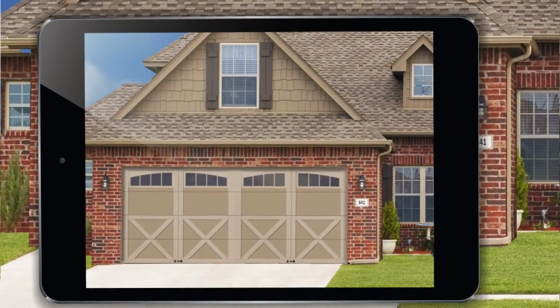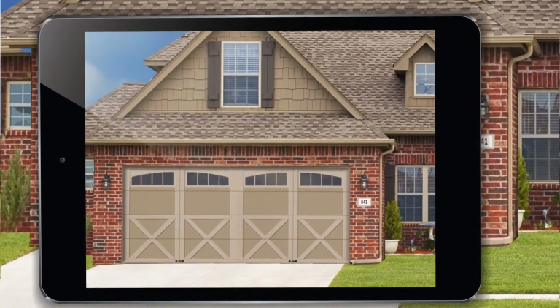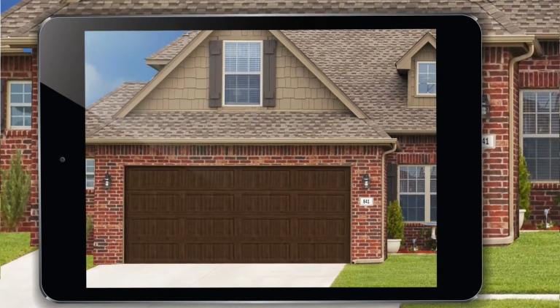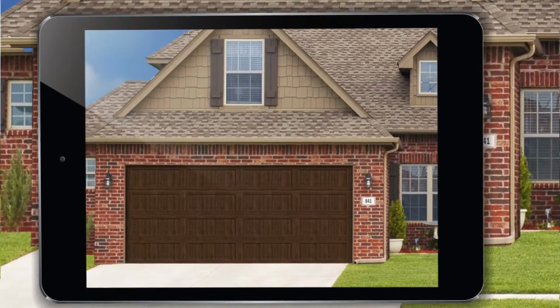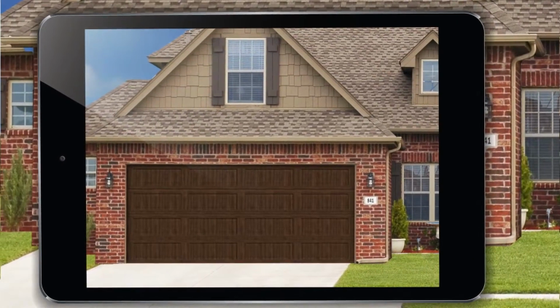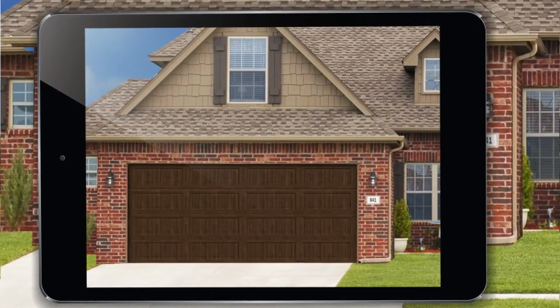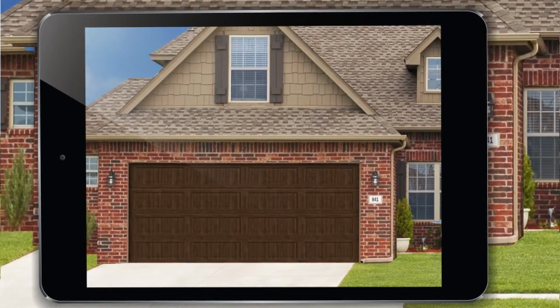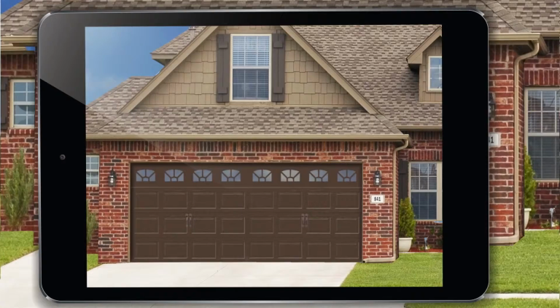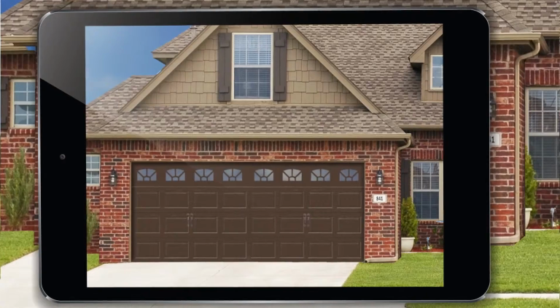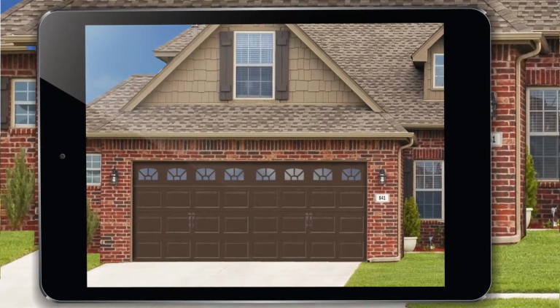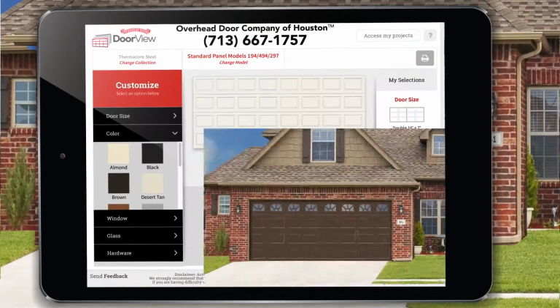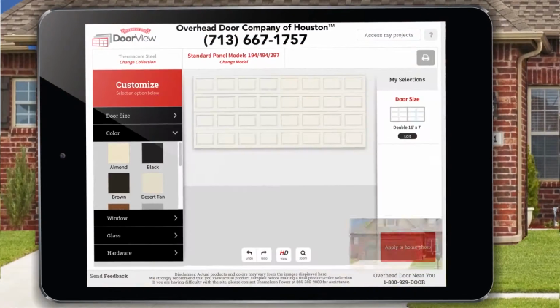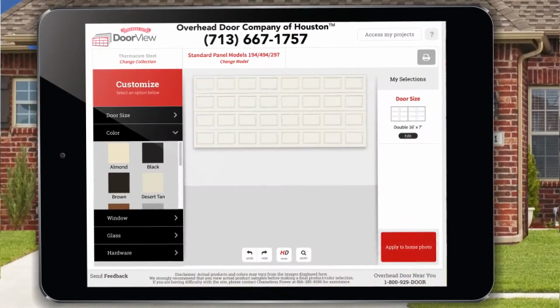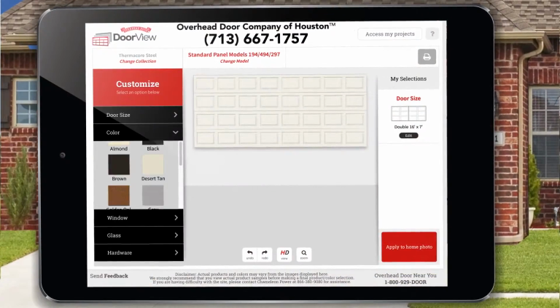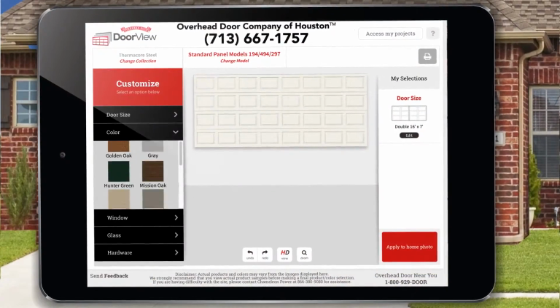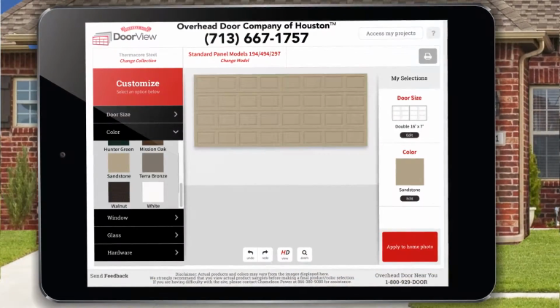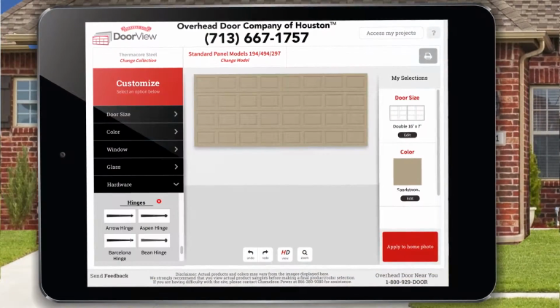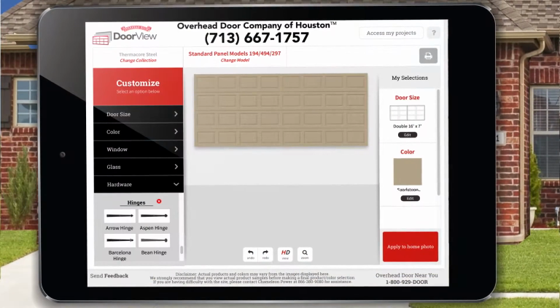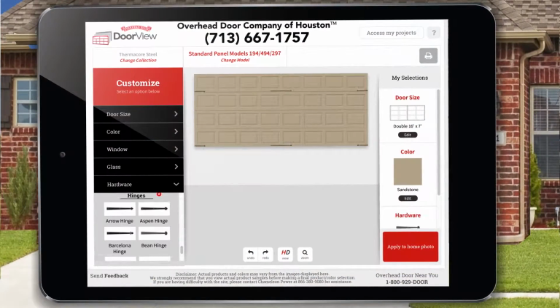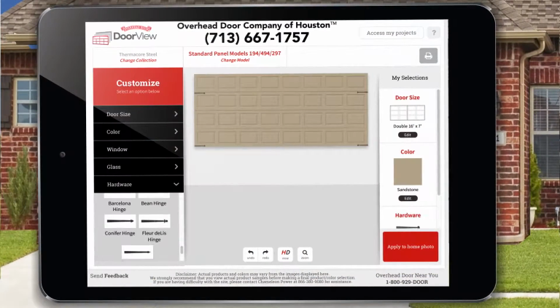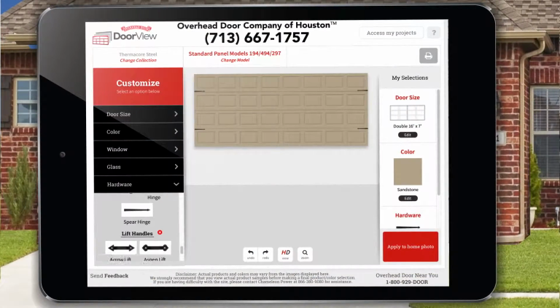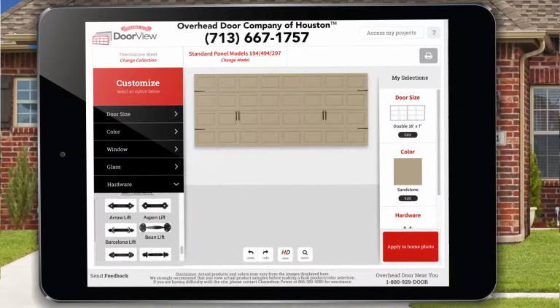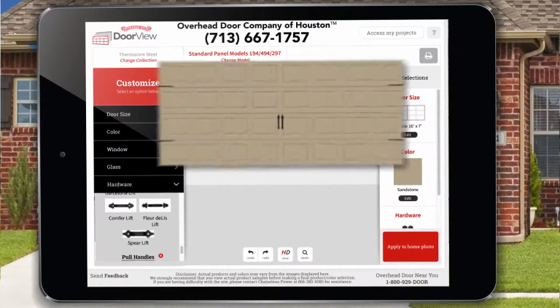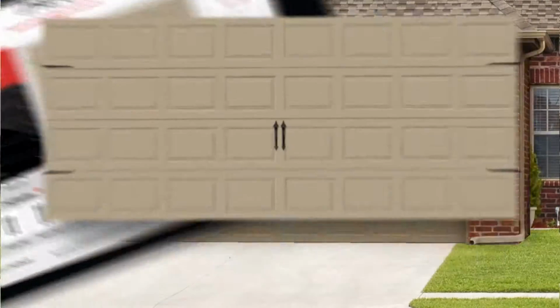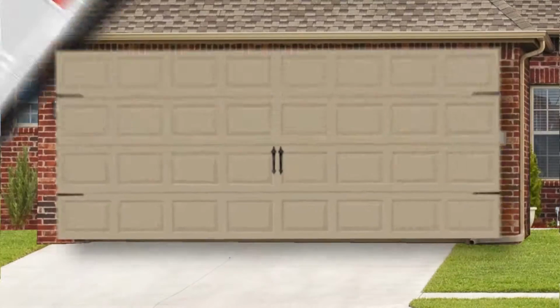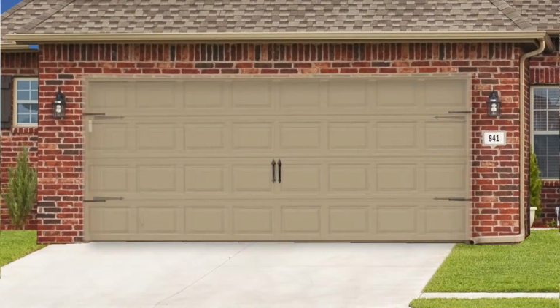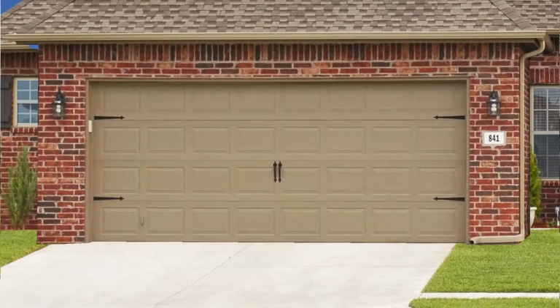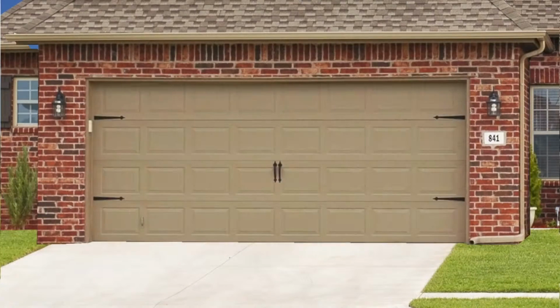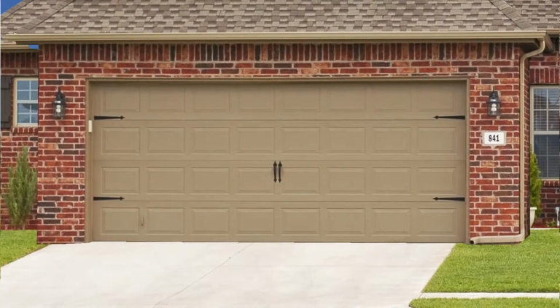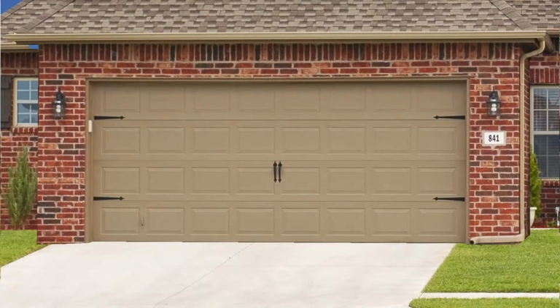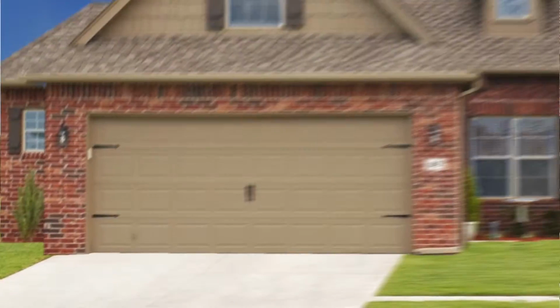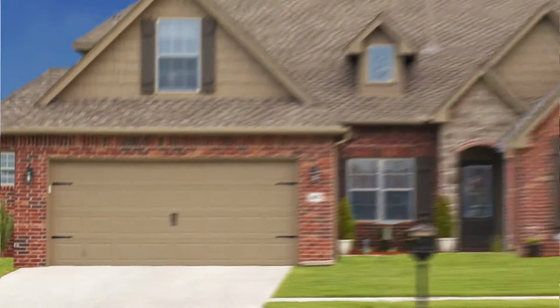Maybe you want a garage door with windows and a cheery finish, or maybe you want to add new hinges with a lift handle. See it all with the DoorView app.